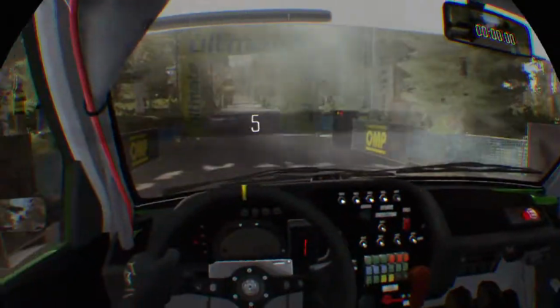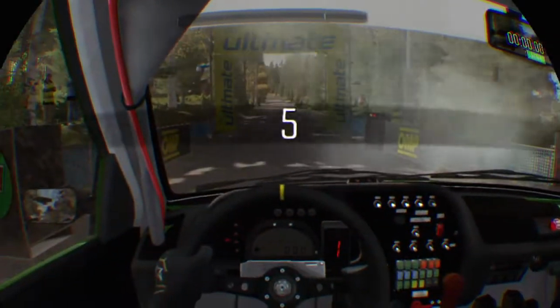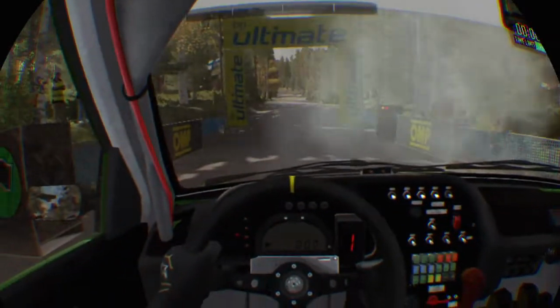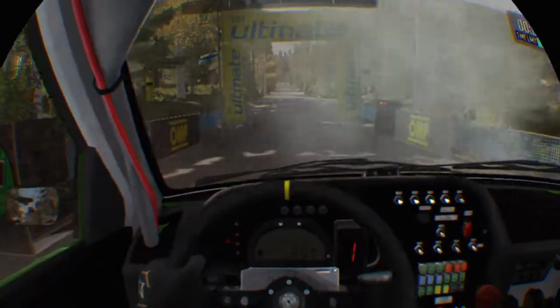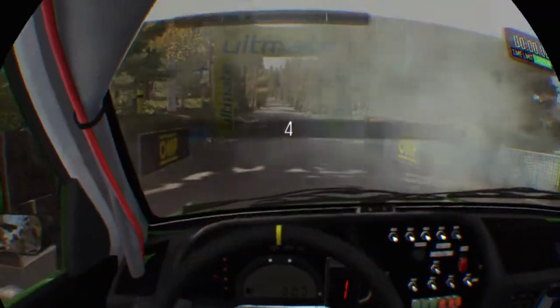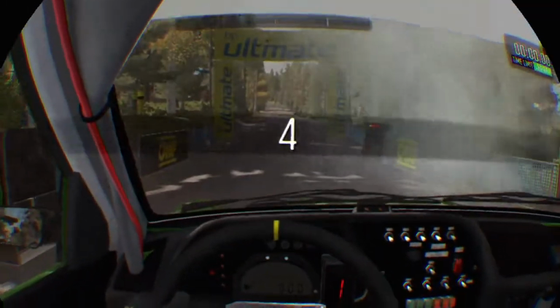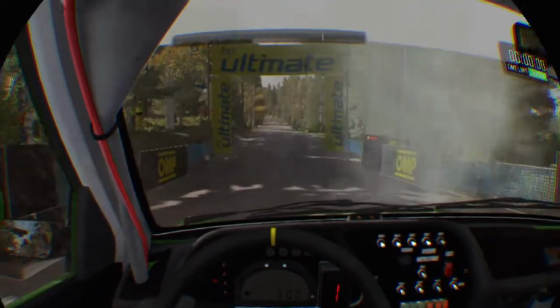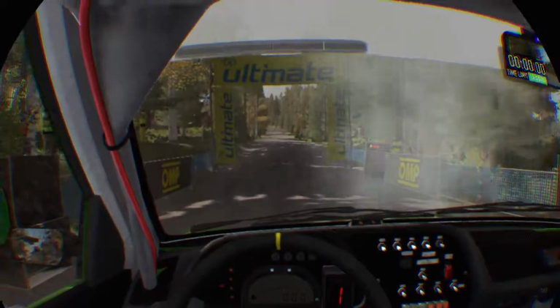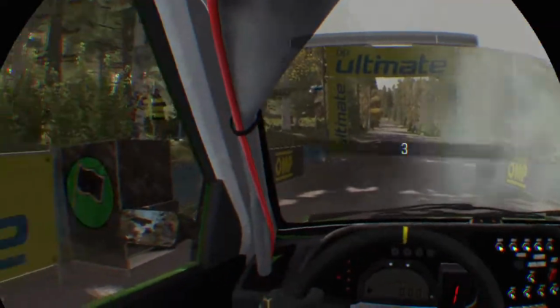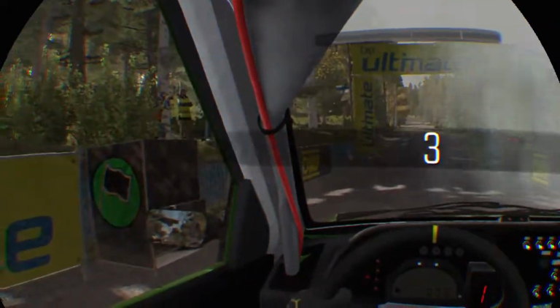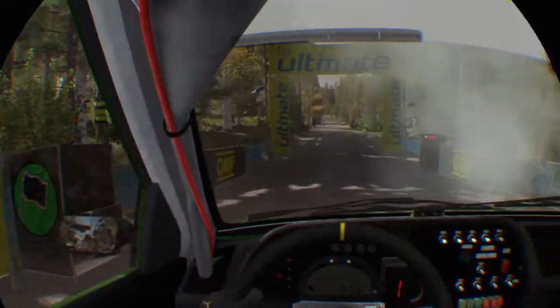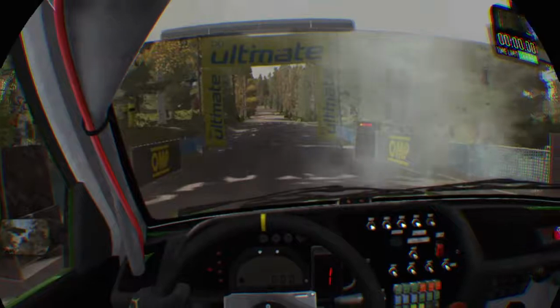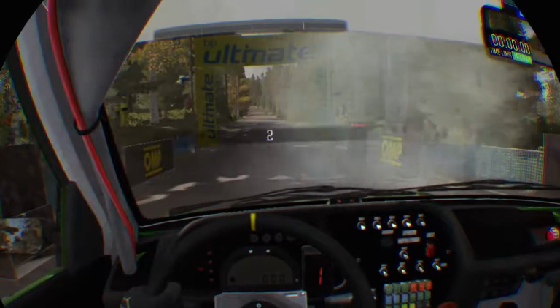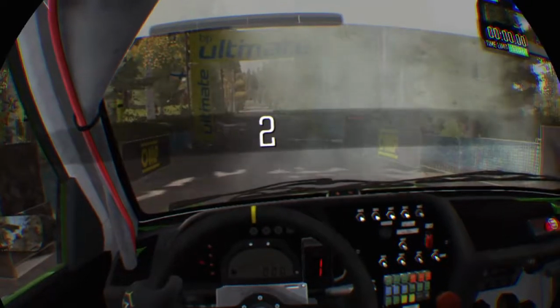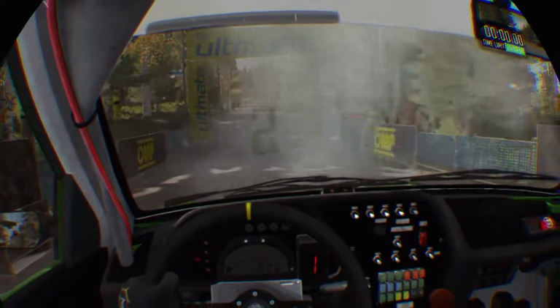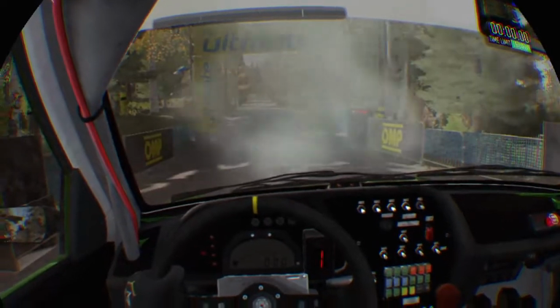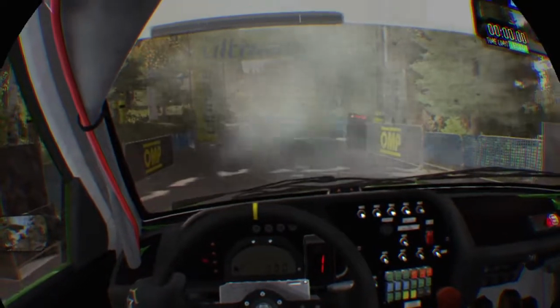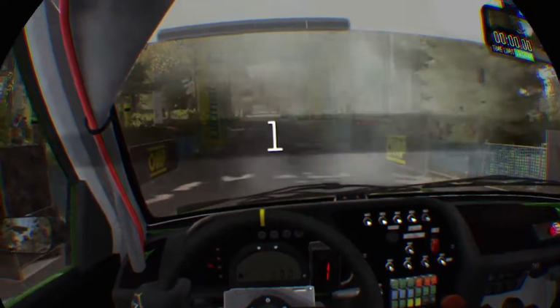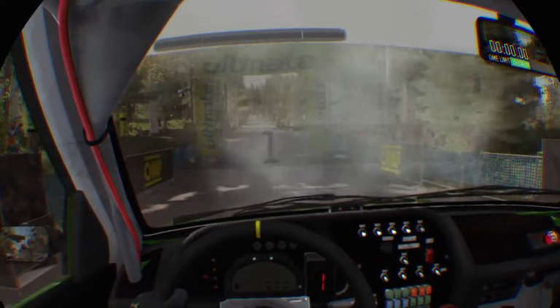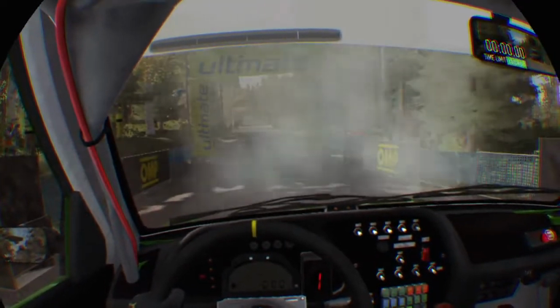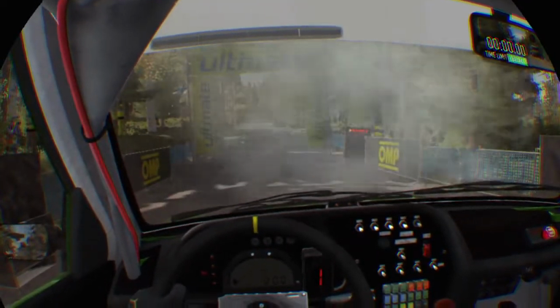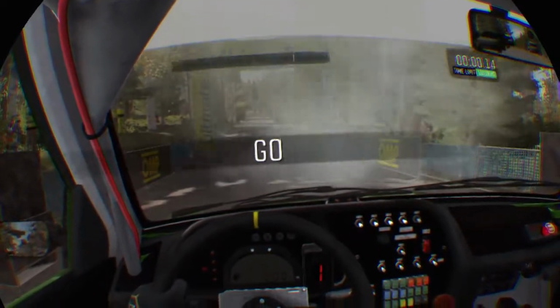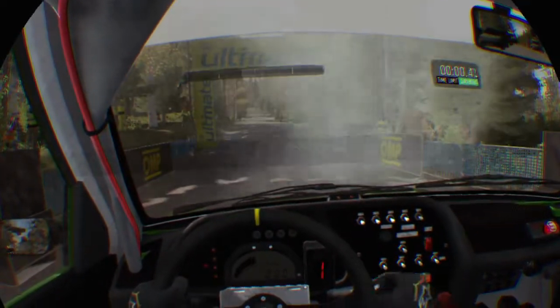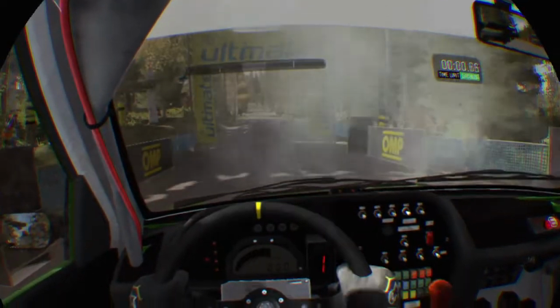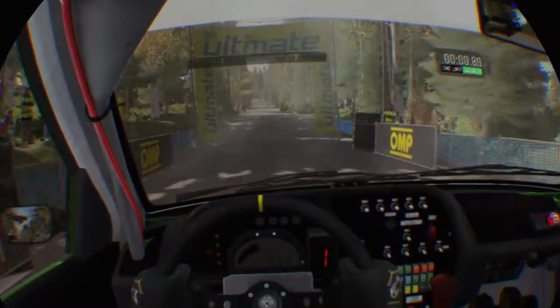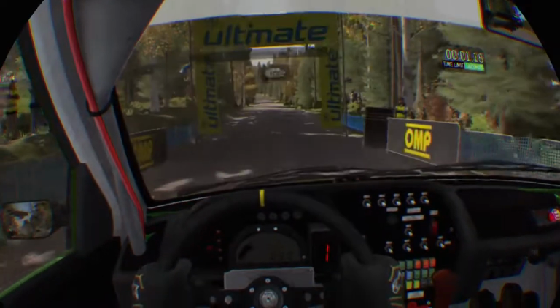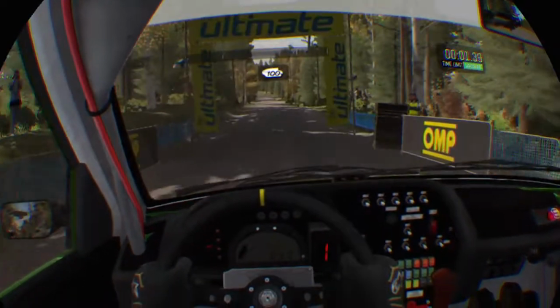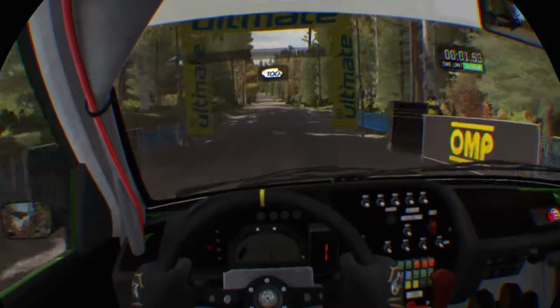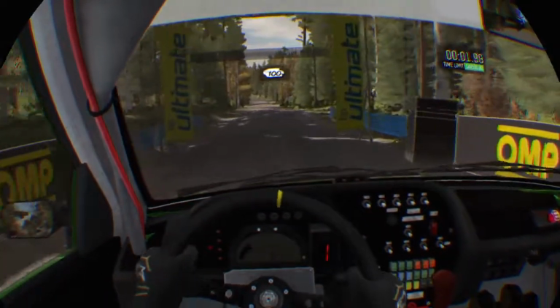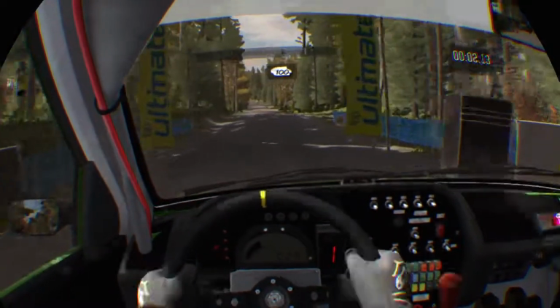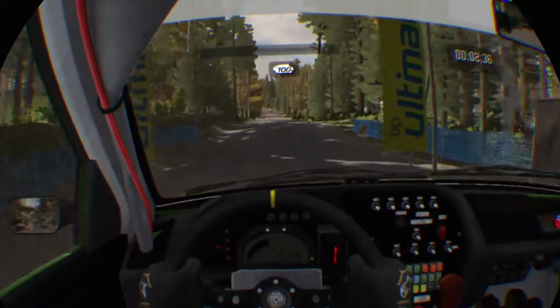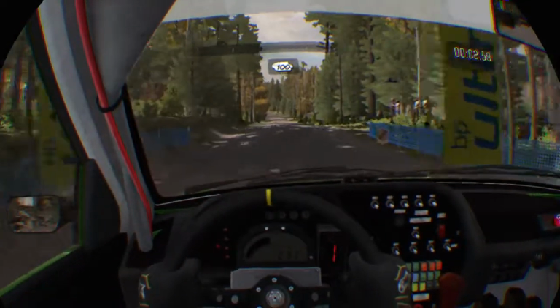5, 4, 3, 2, 1, go. And crest 100, past junction.